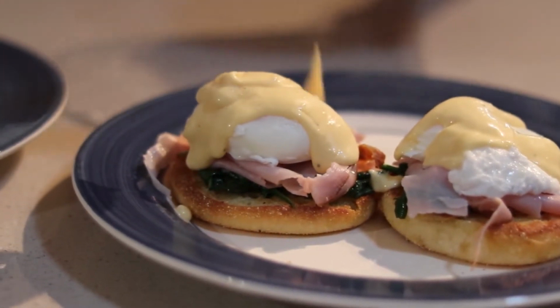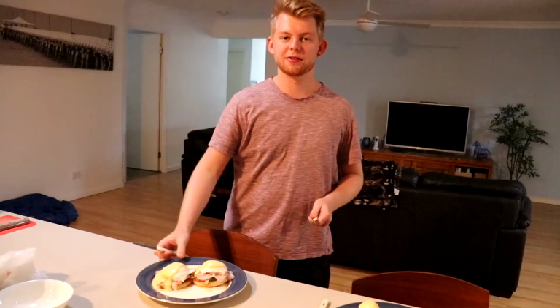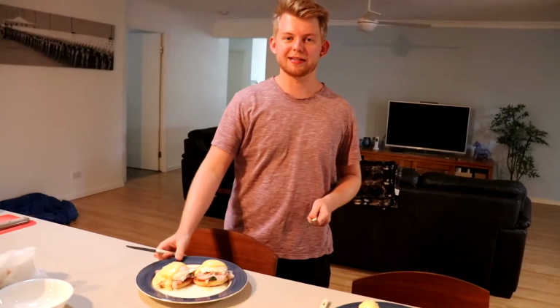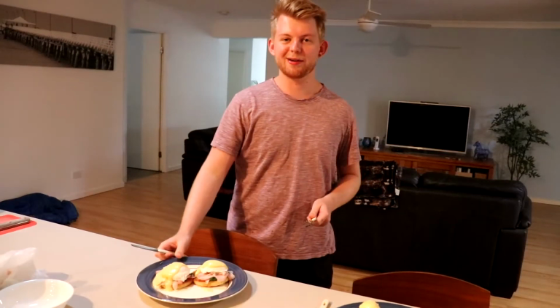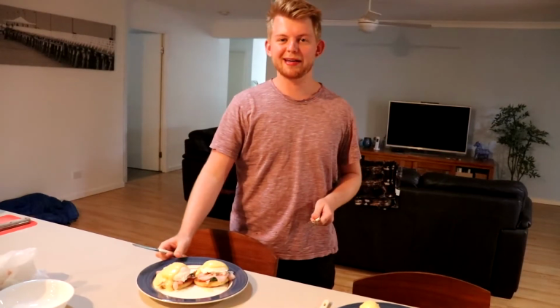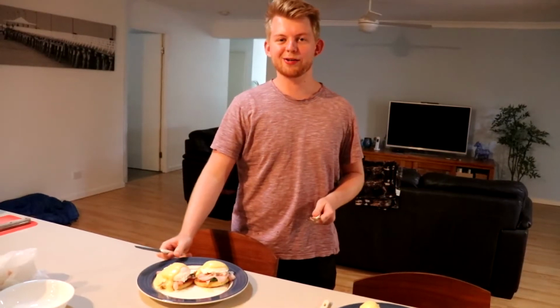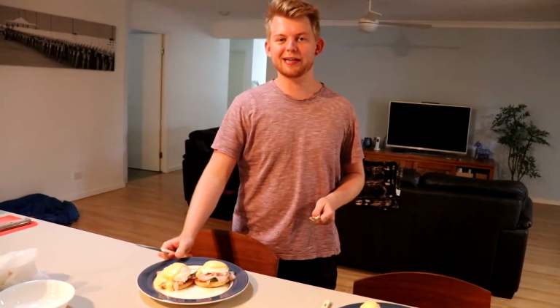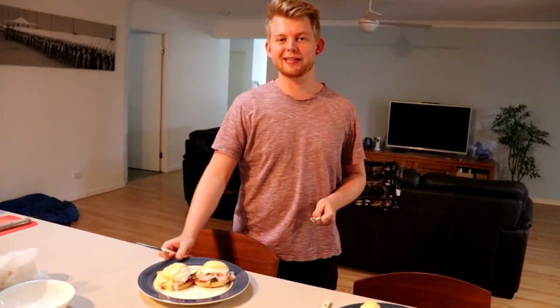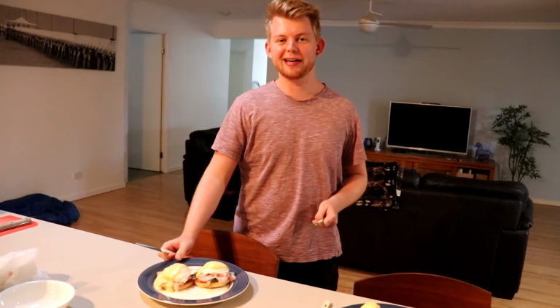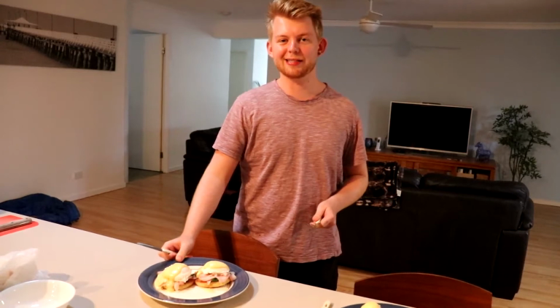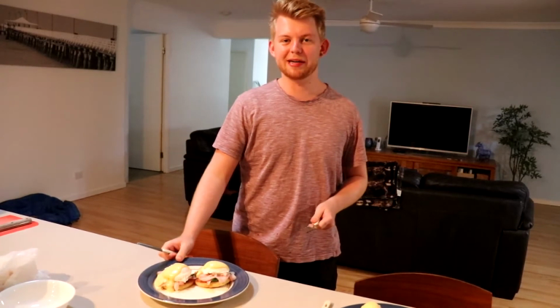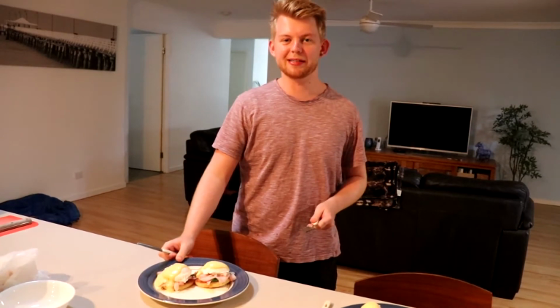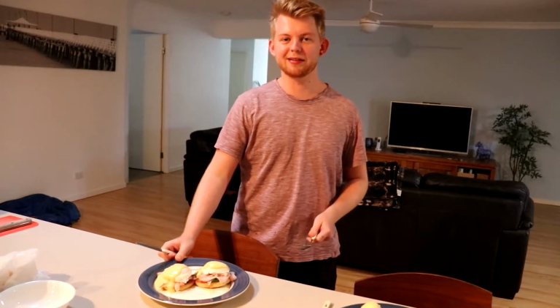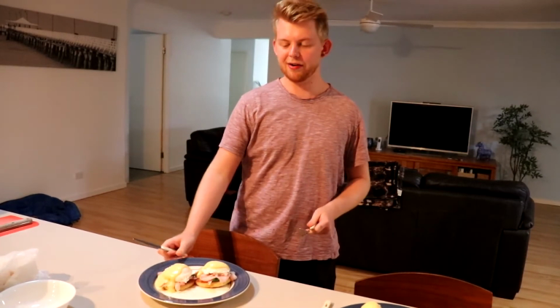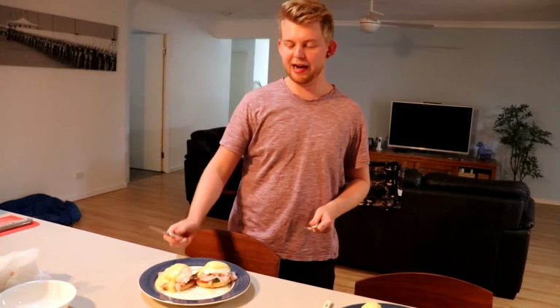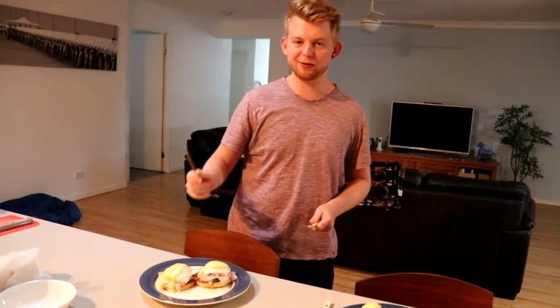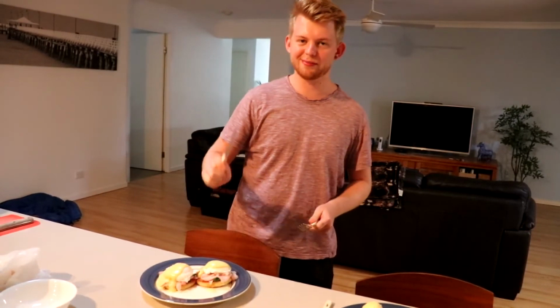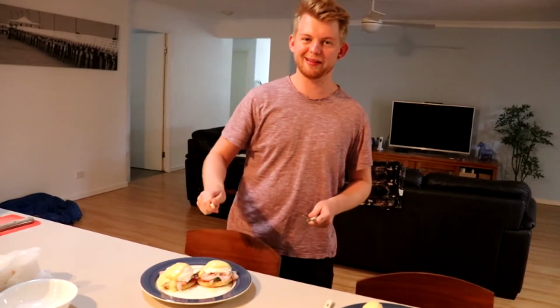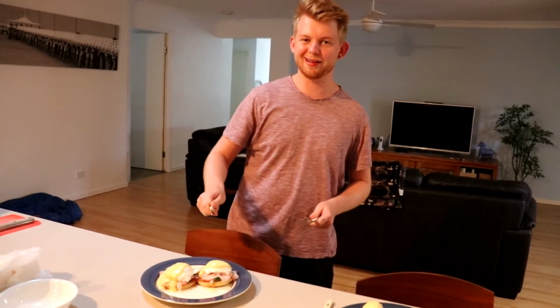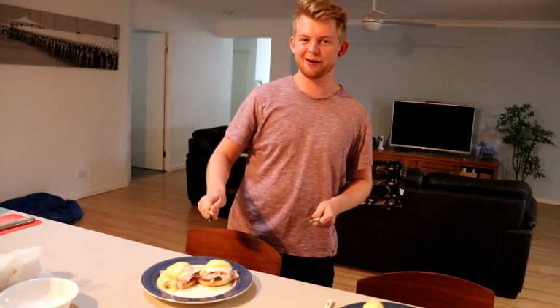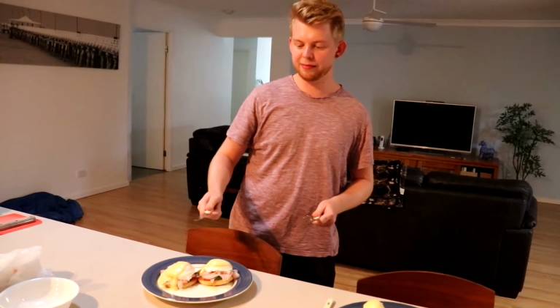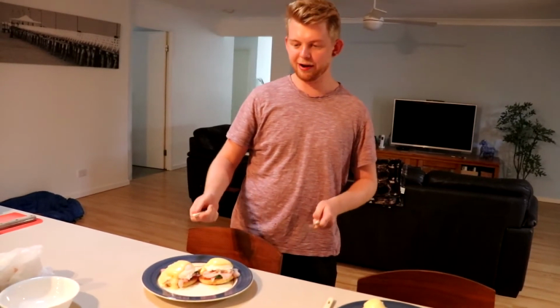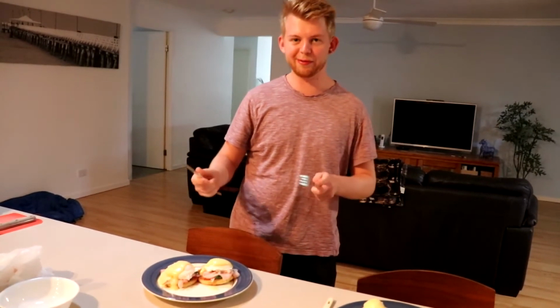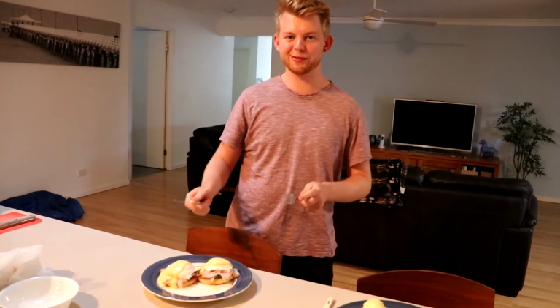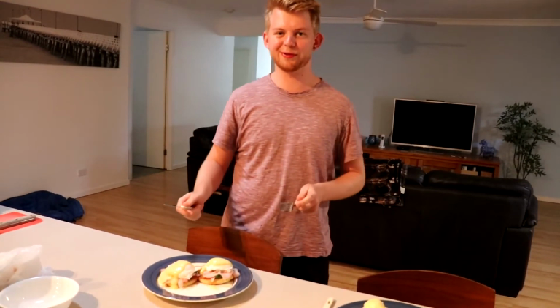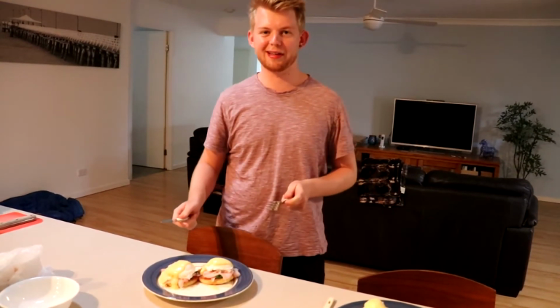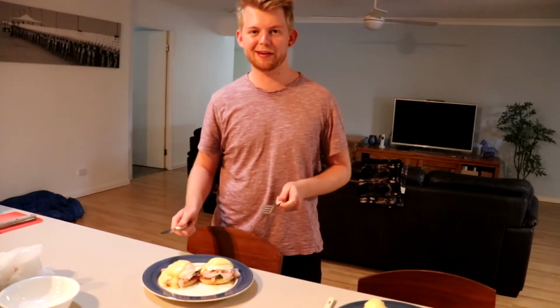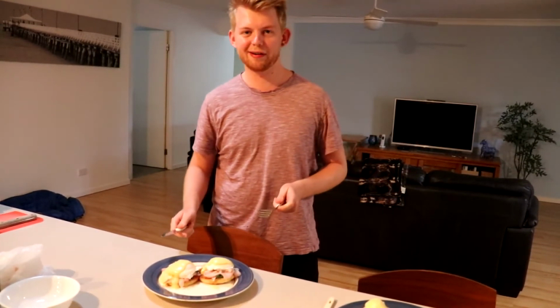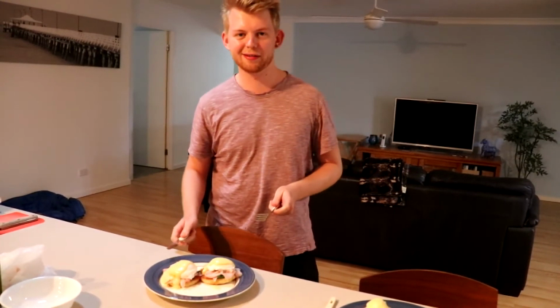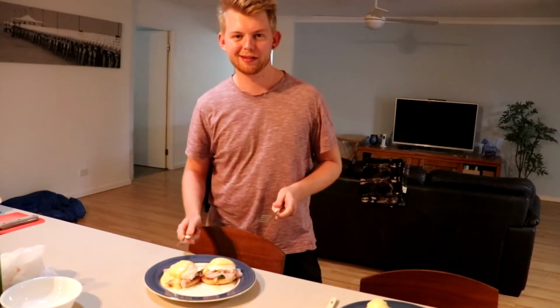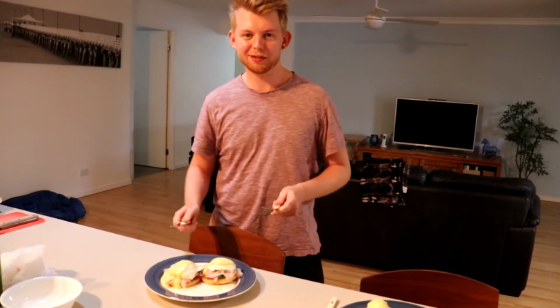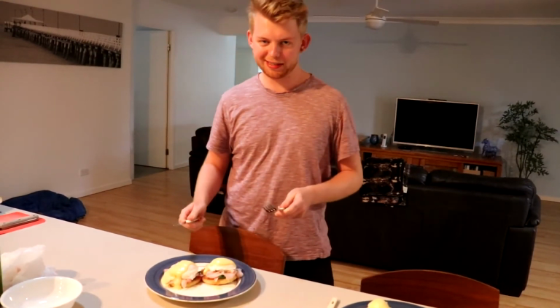So that's how you make a quick and easy eggs benedict. I reckon anyone can make this at home and I hope you enjoyed watching that video. Cheers!